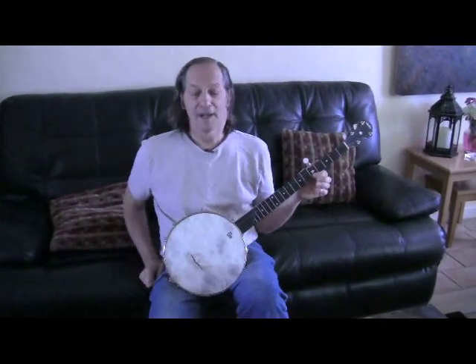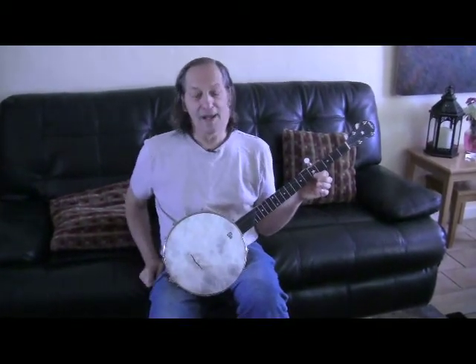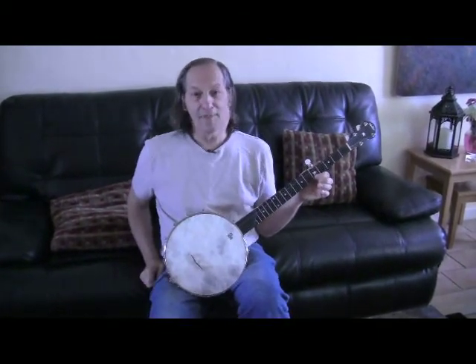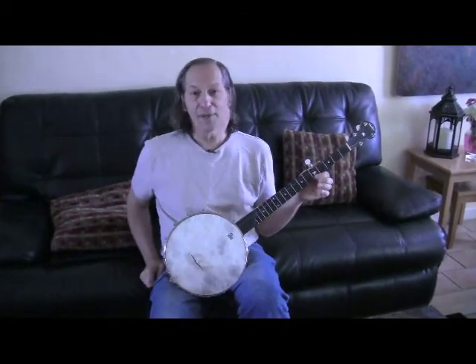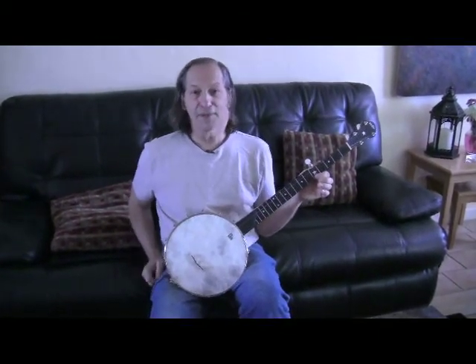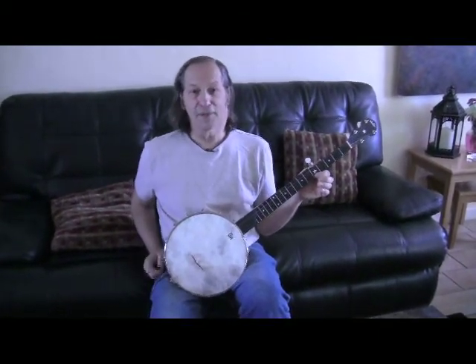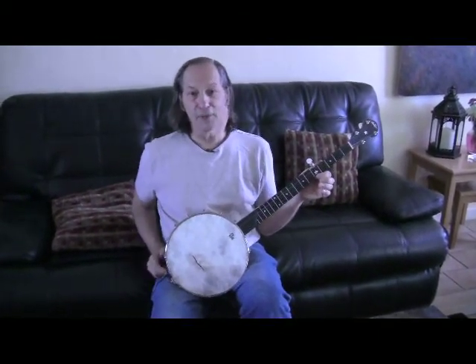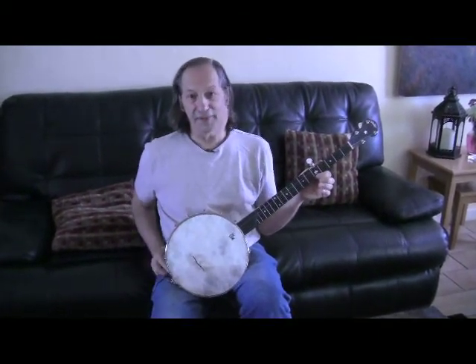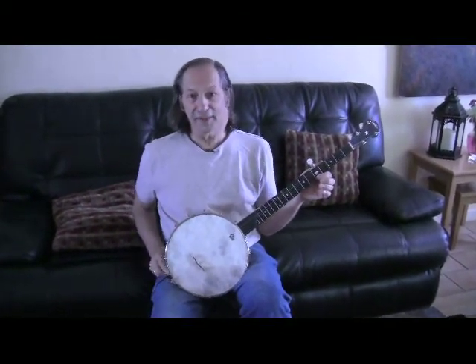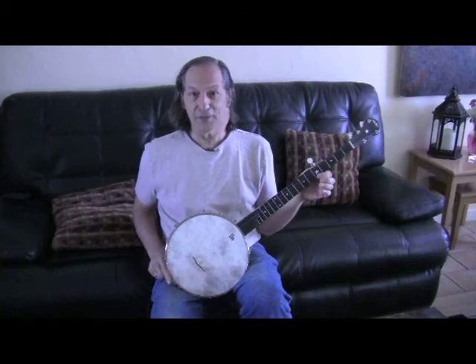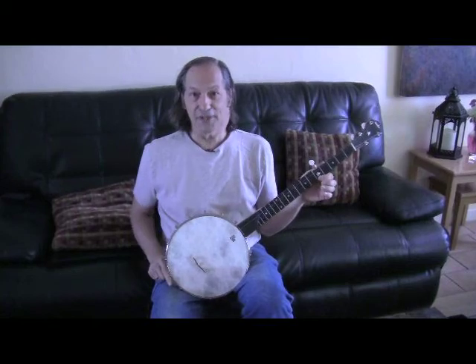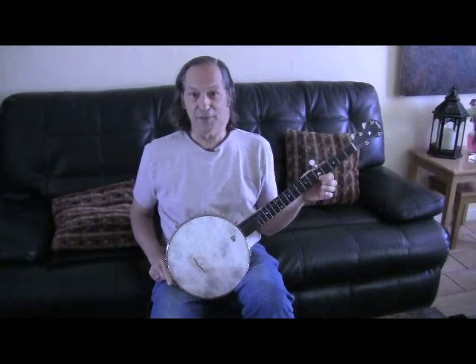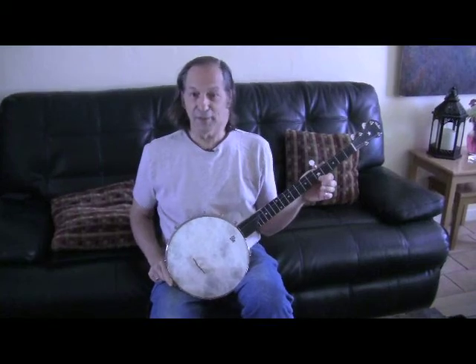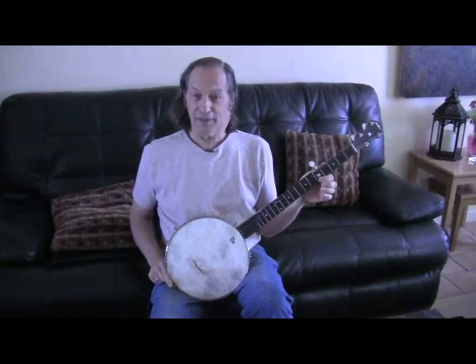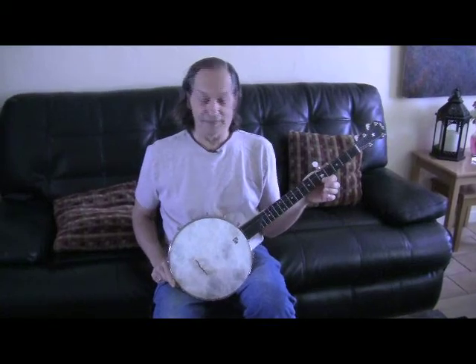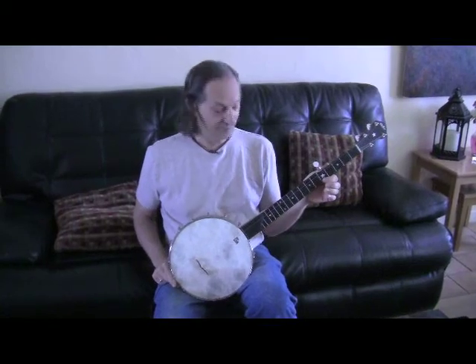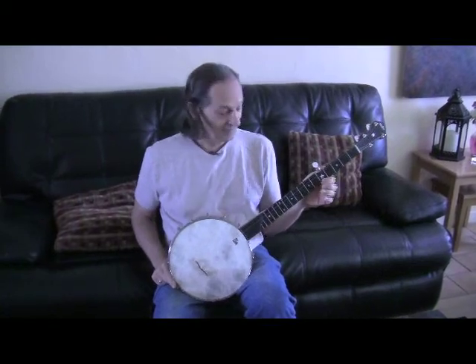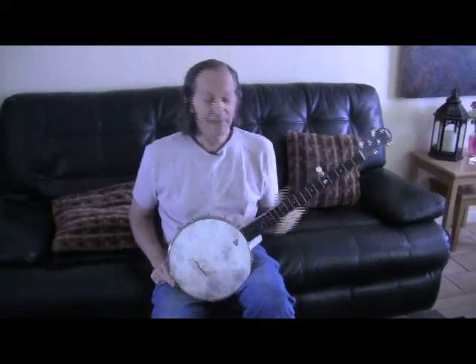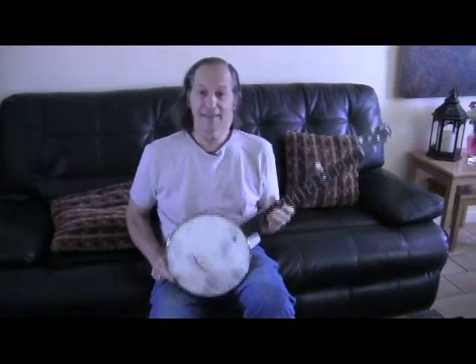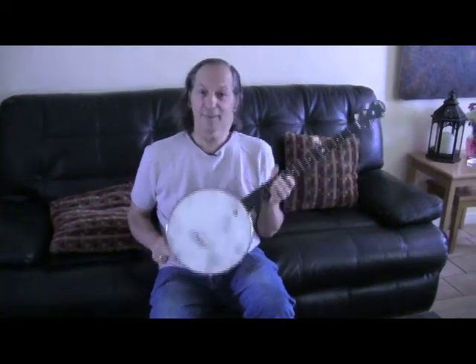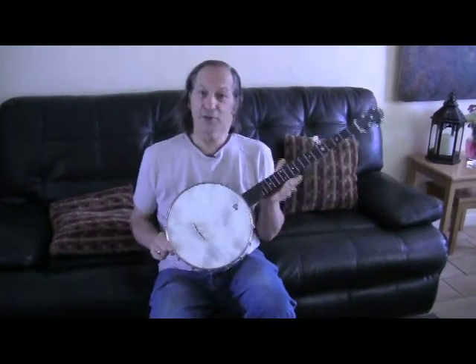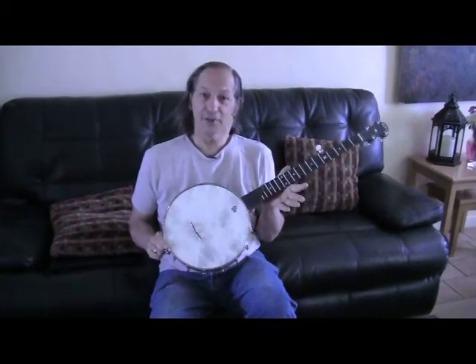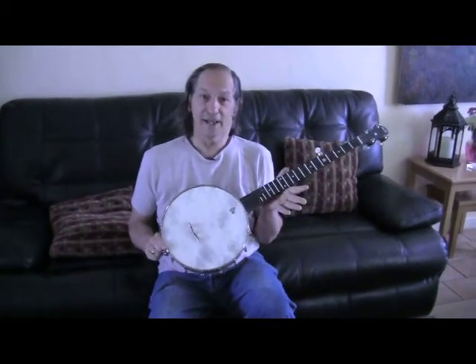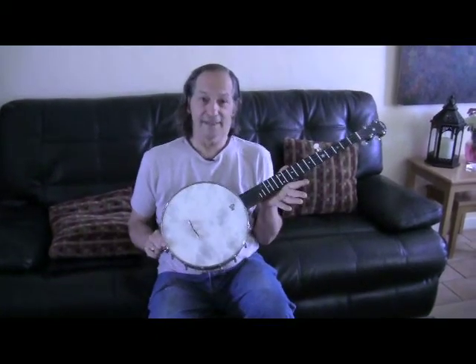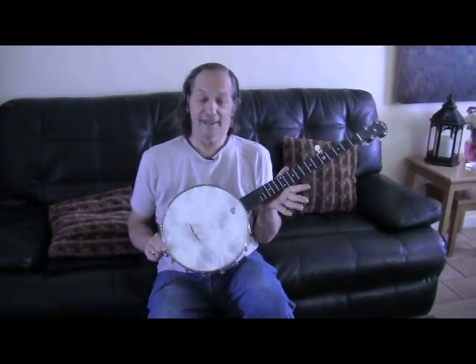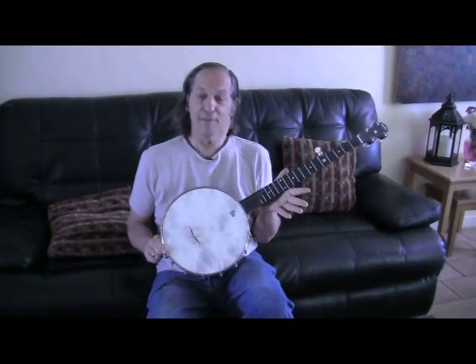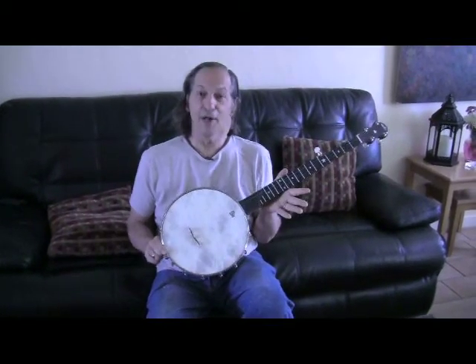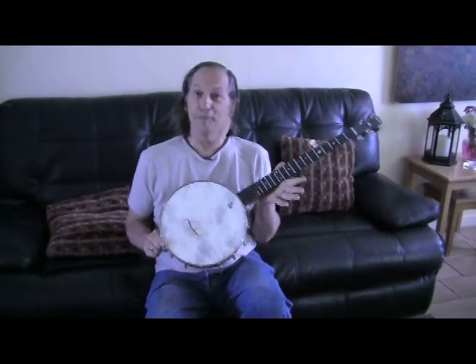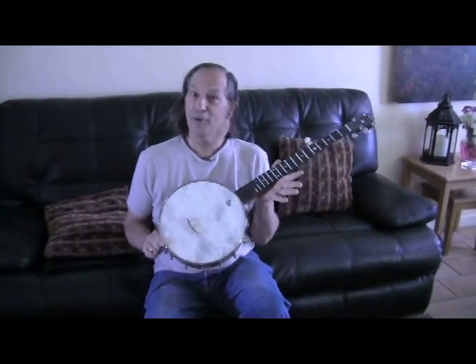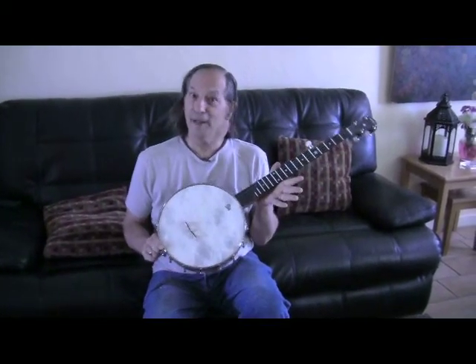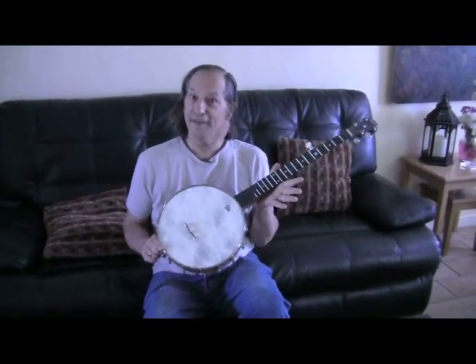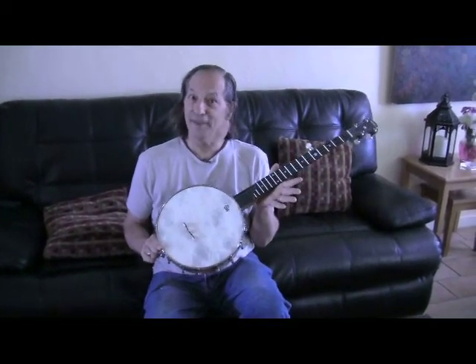Hi, Mark Hickler here with the Hickler Standard Trailer. Today I'm going to show you how to take it apart and put it back together.